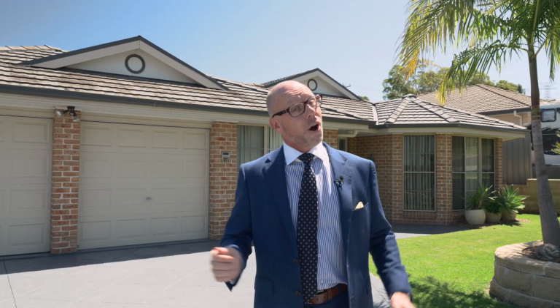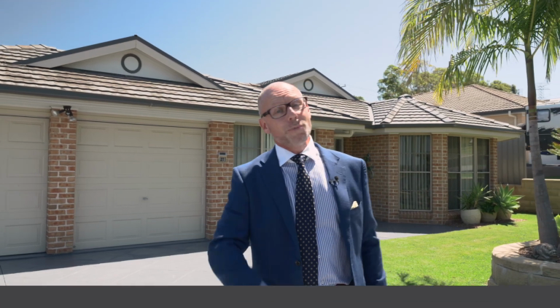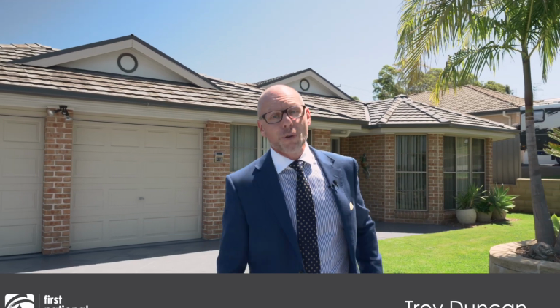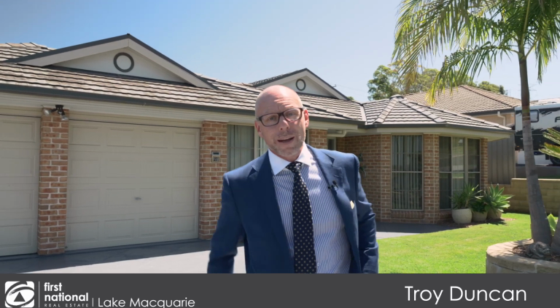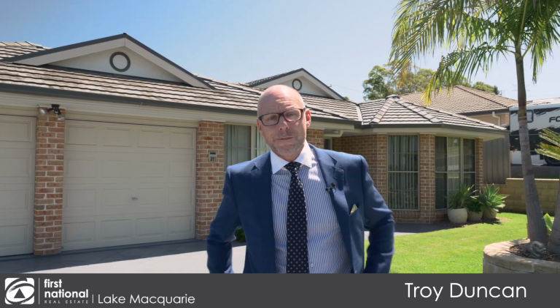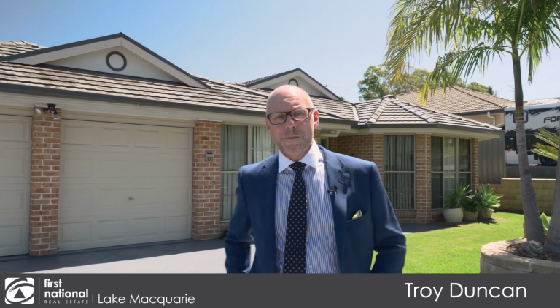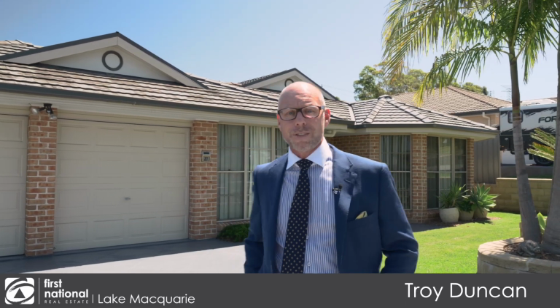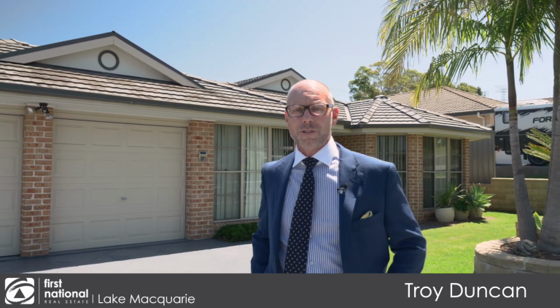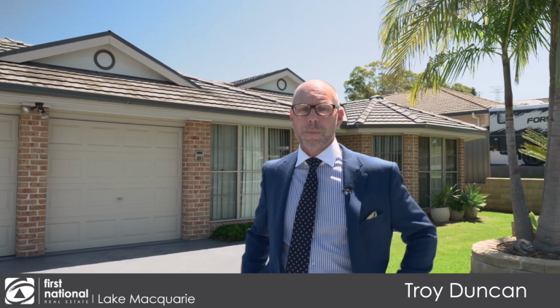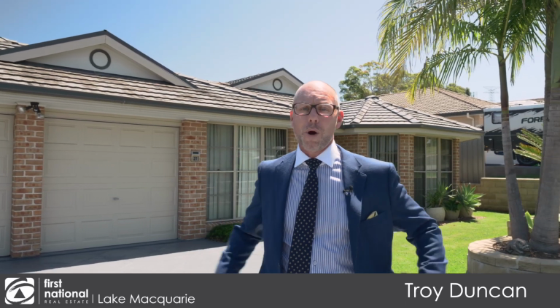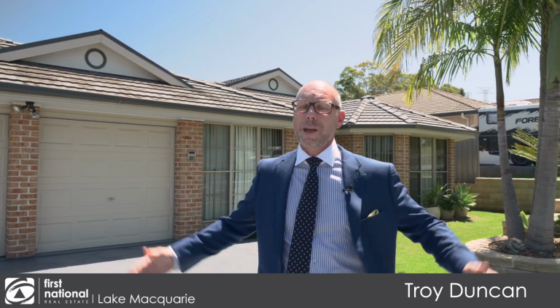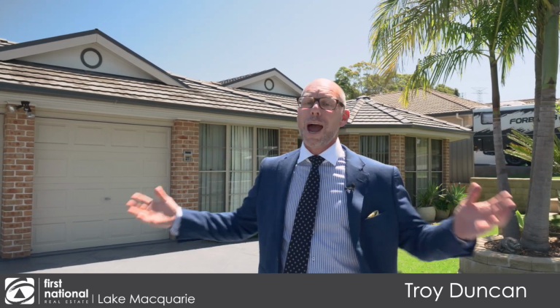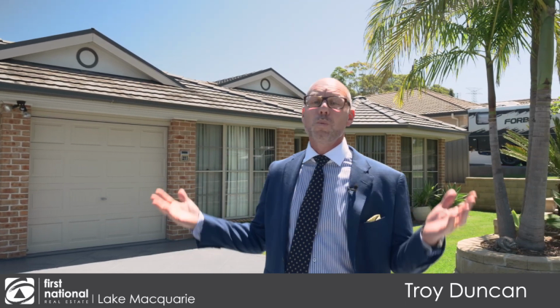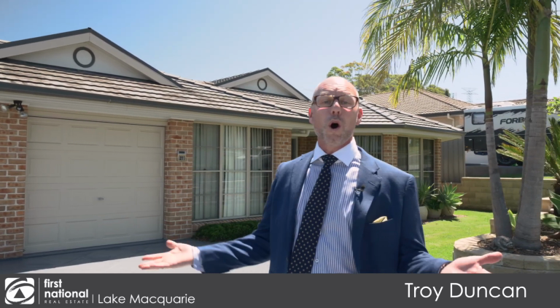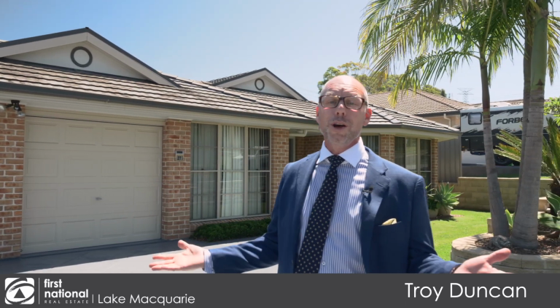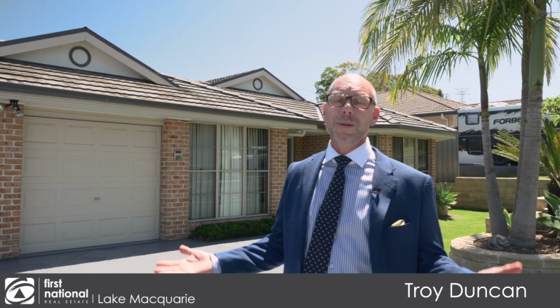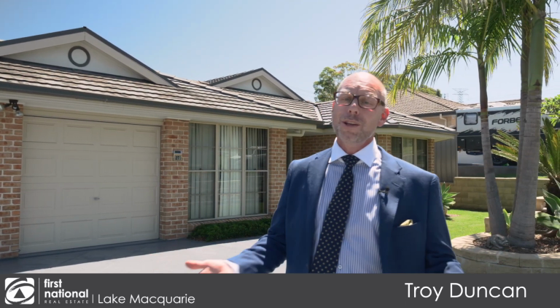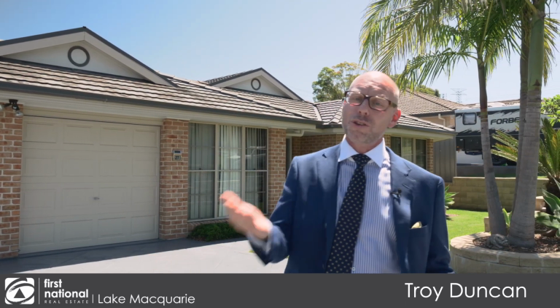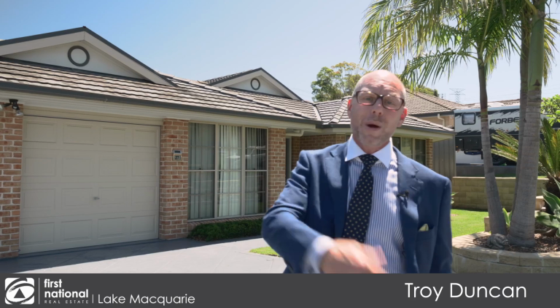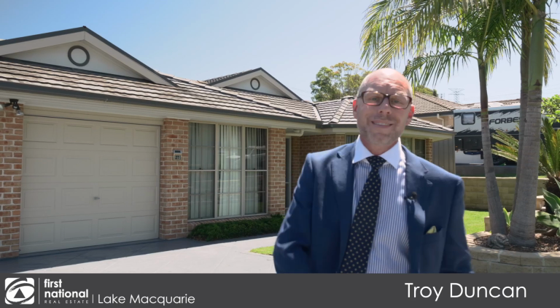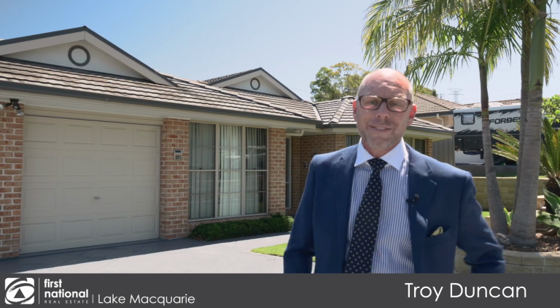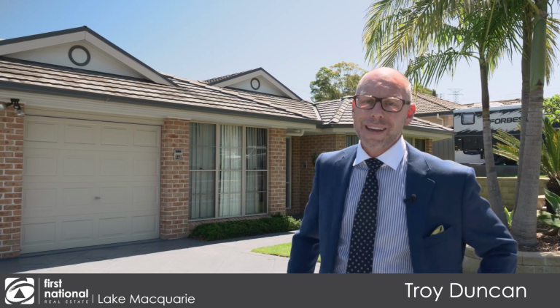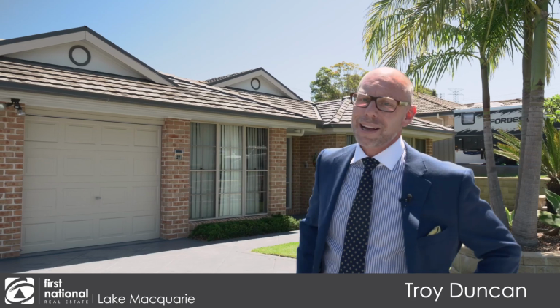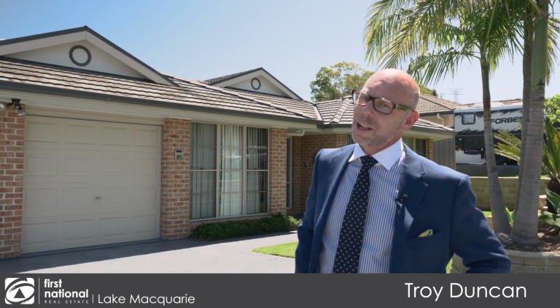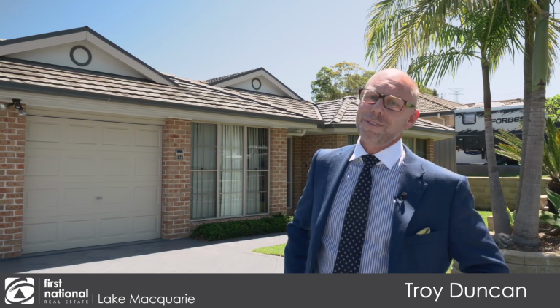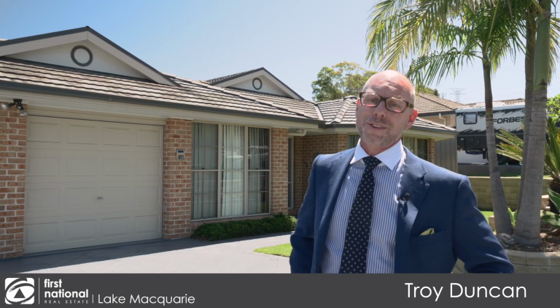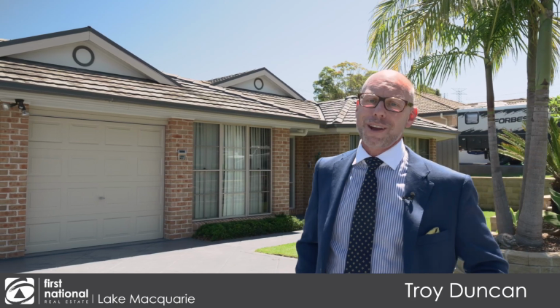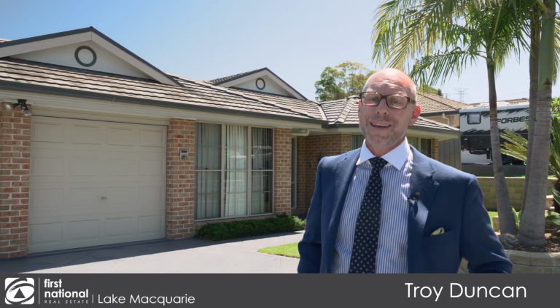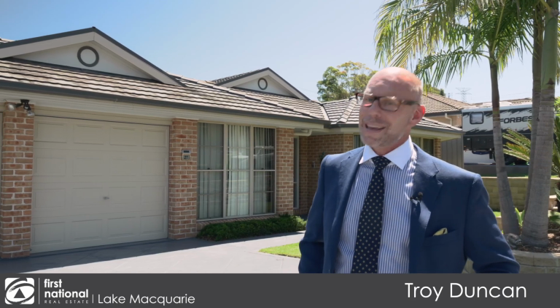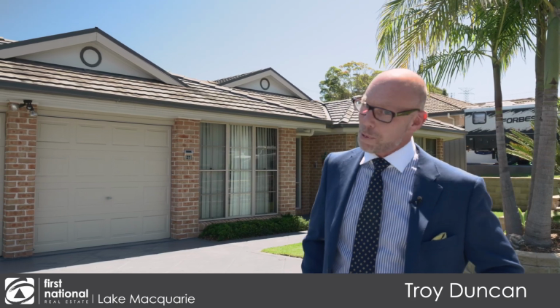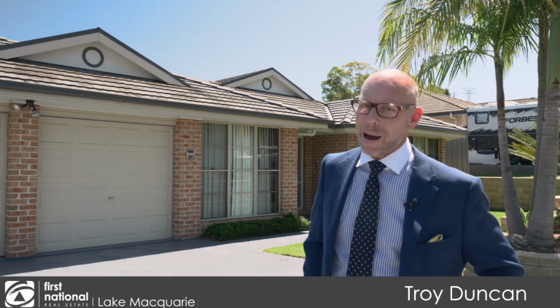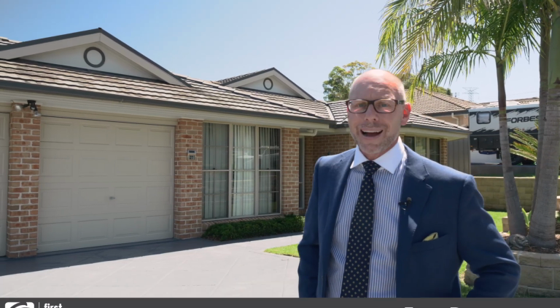I'm Troy Duncan from First National Lake Macquarie and welcome to 27 Cleveland Street, Cameron Park.